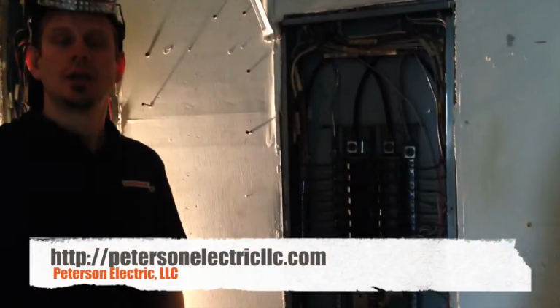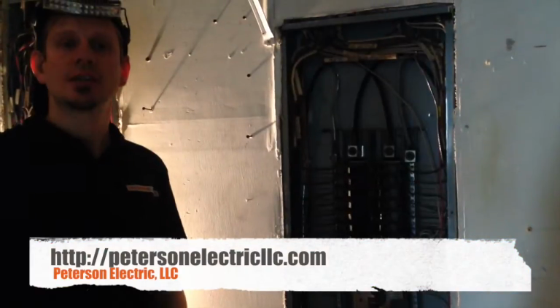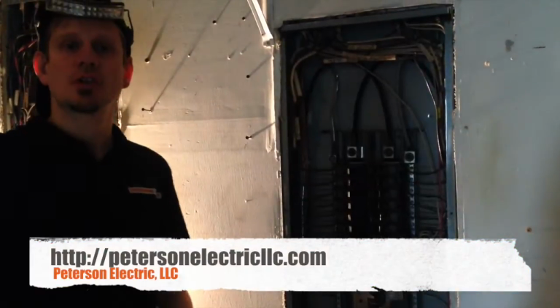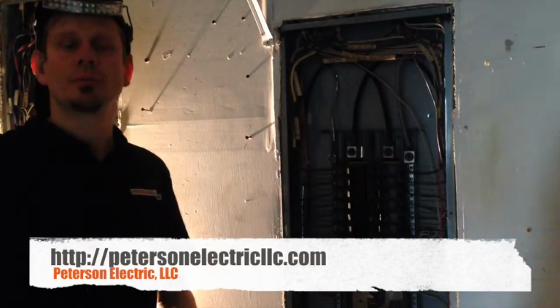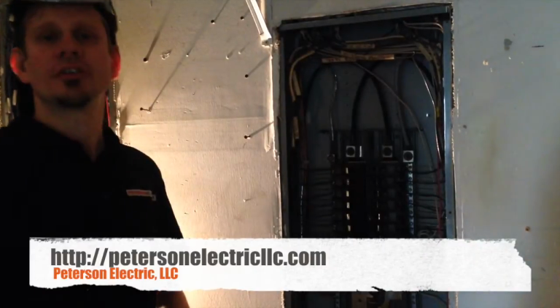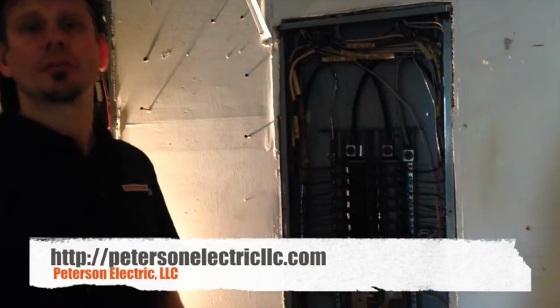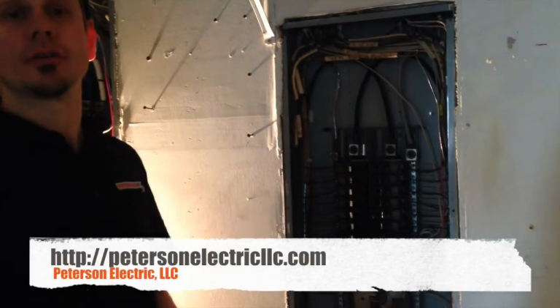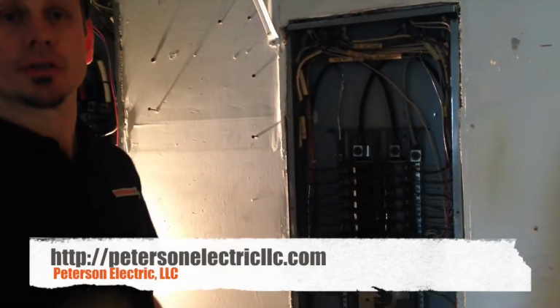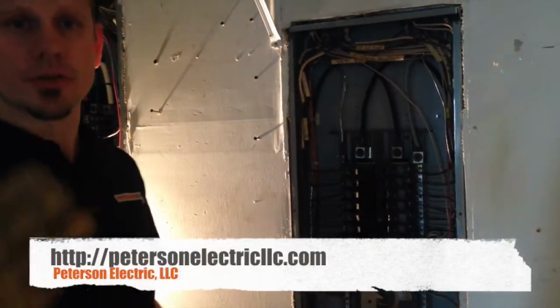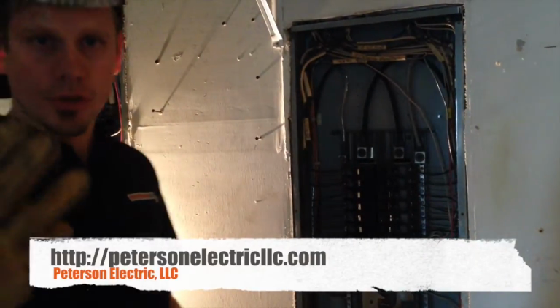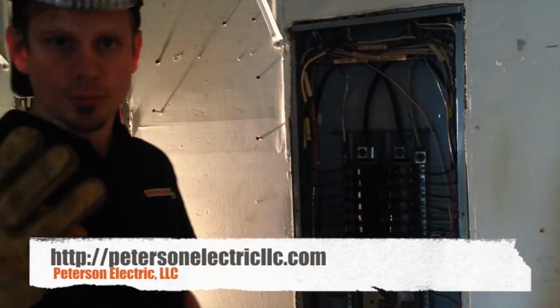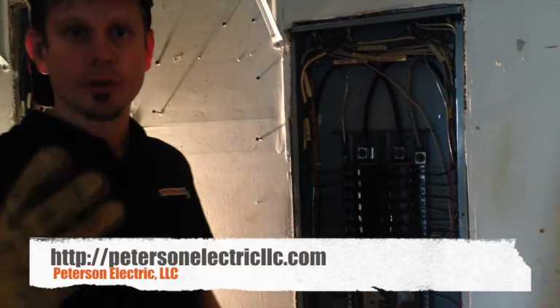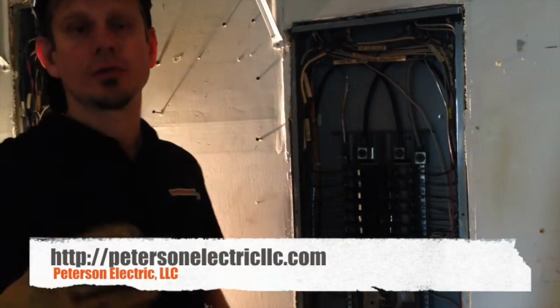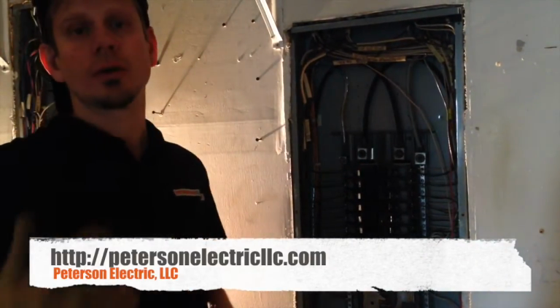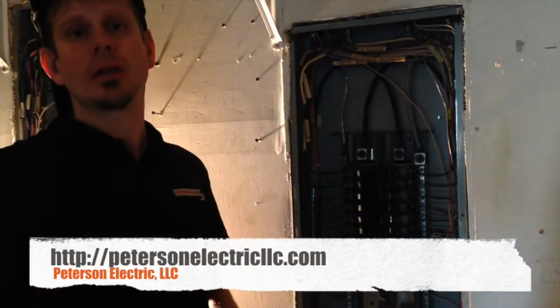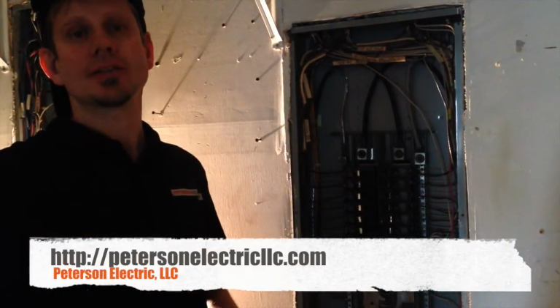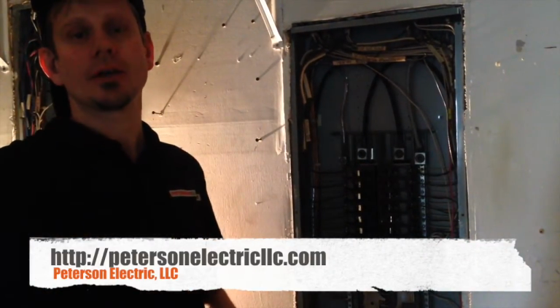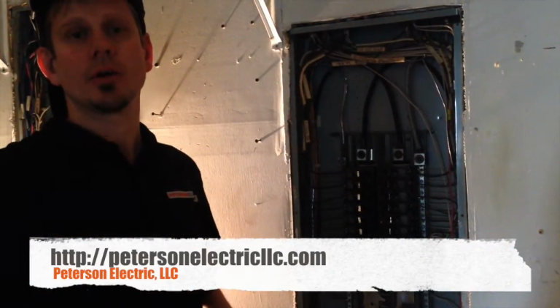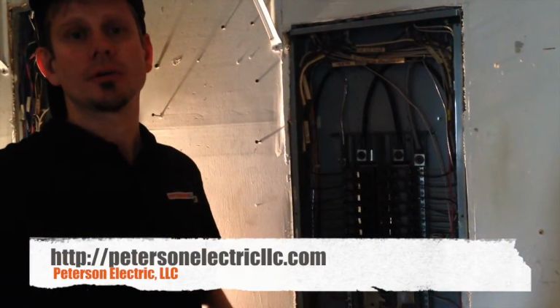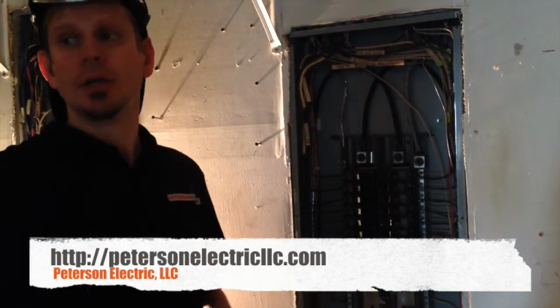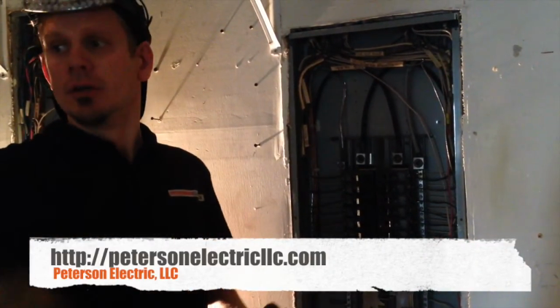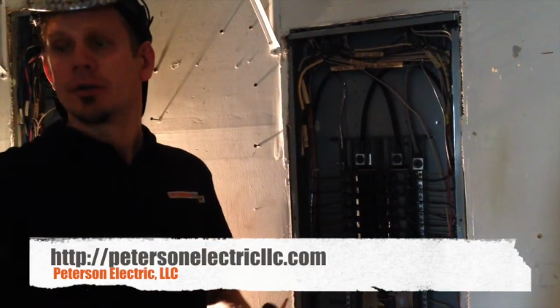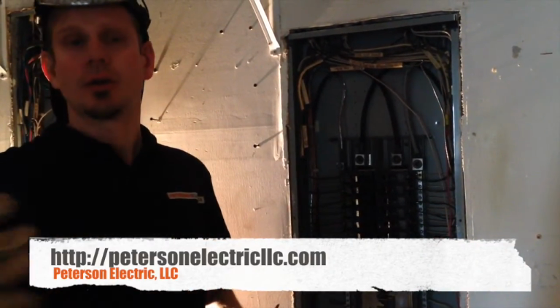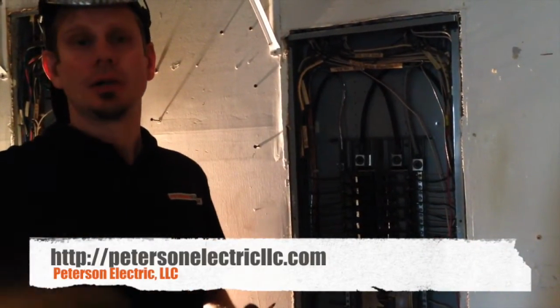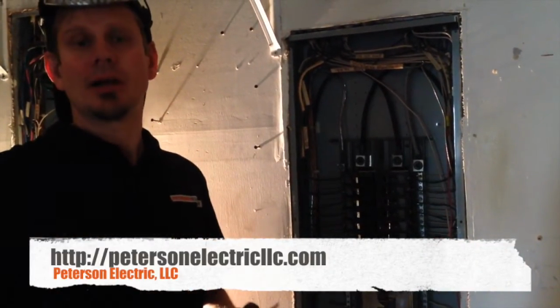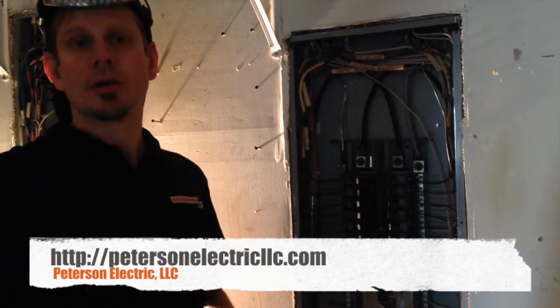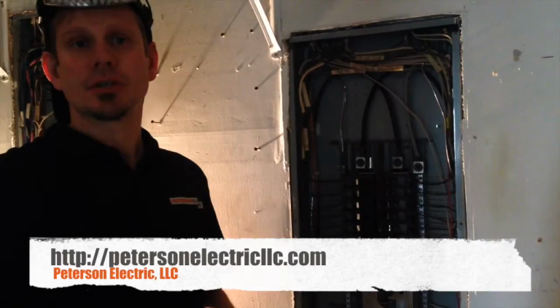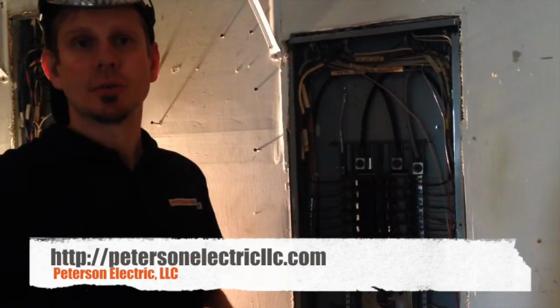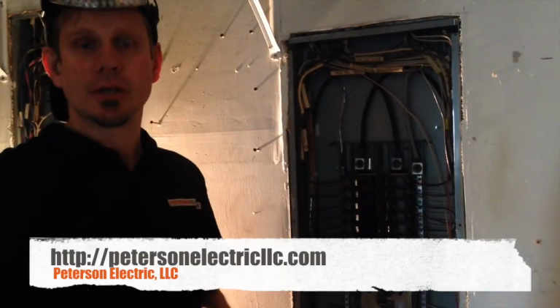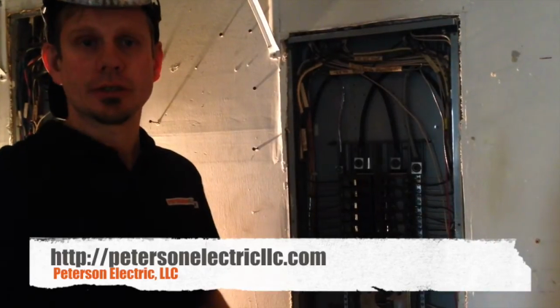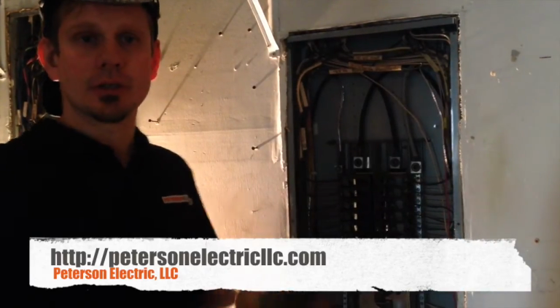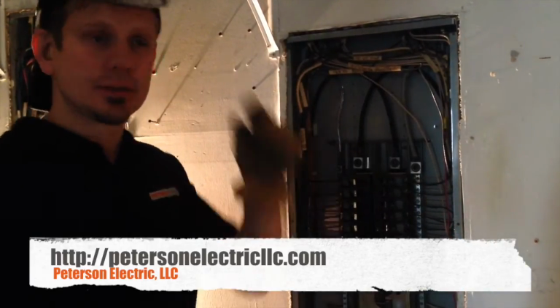Hi guys, it's Joshua Peterson, Peterson Whiteridge. This is the third part of this video and the last final part of it for the power outage at the motel here in Loveland.